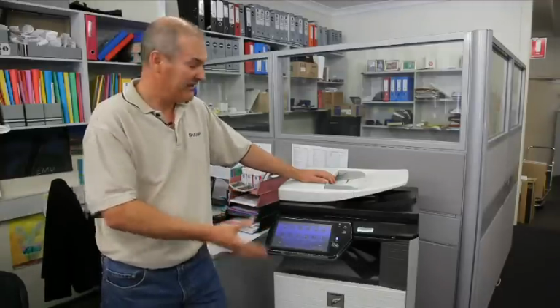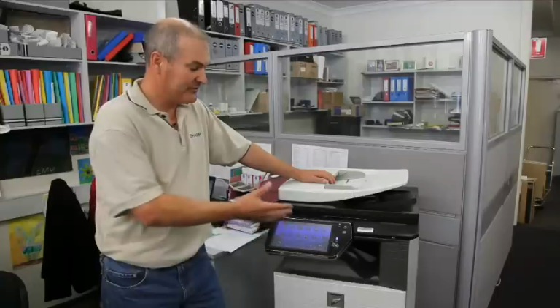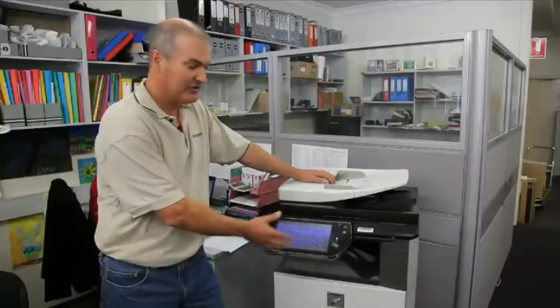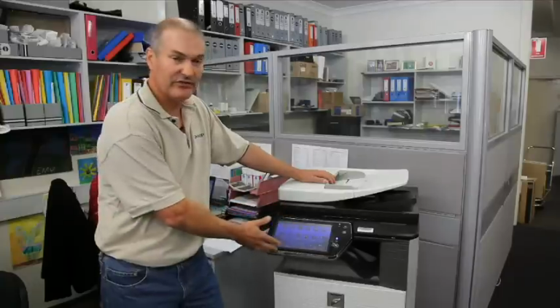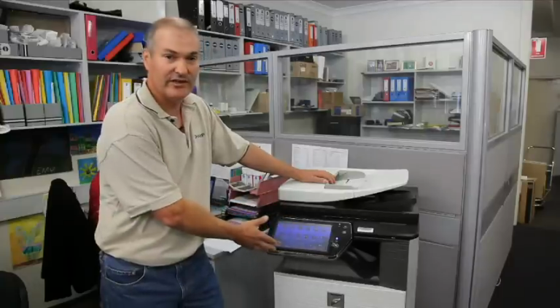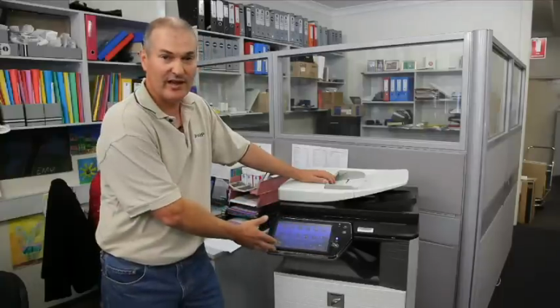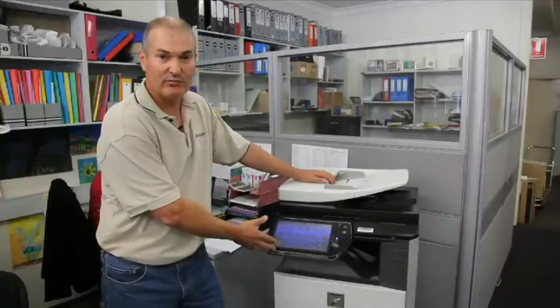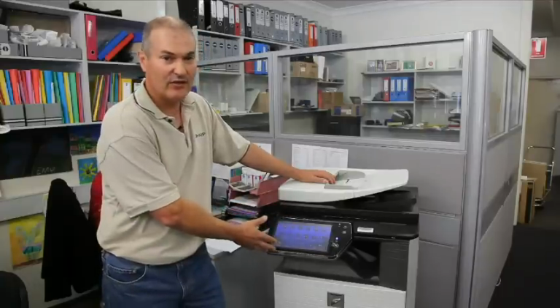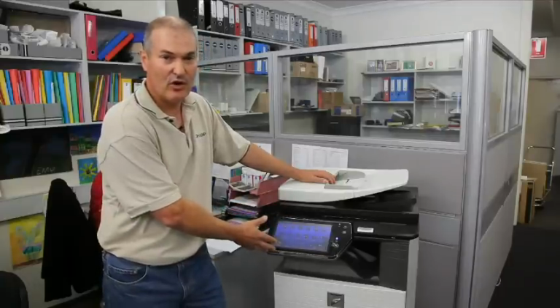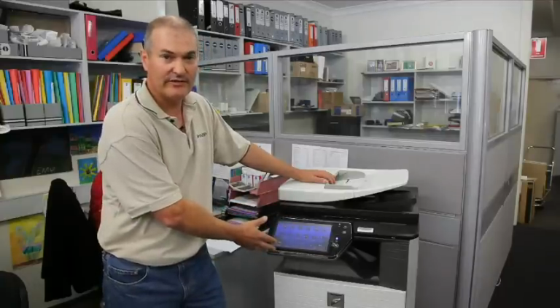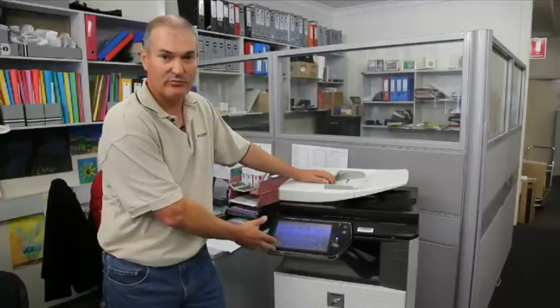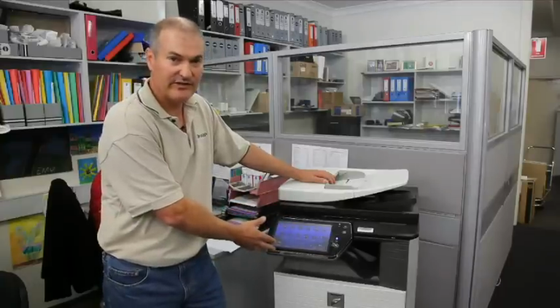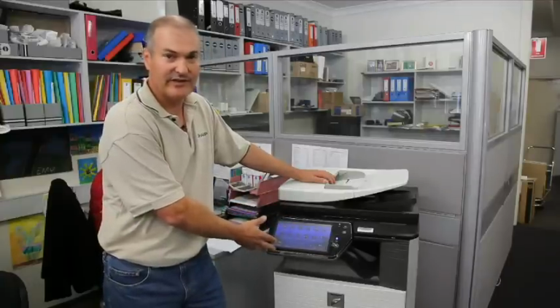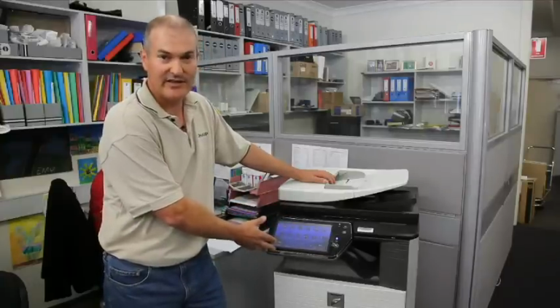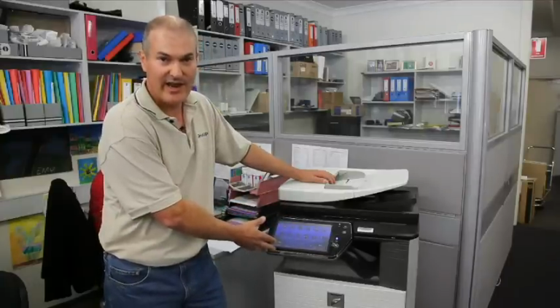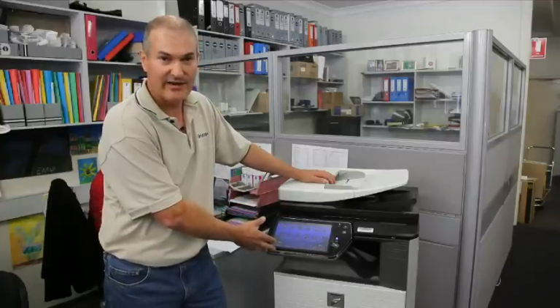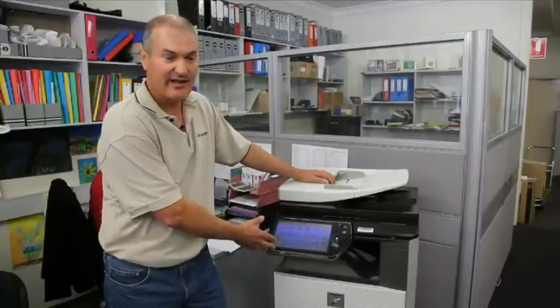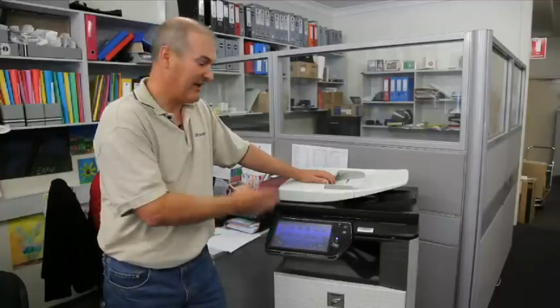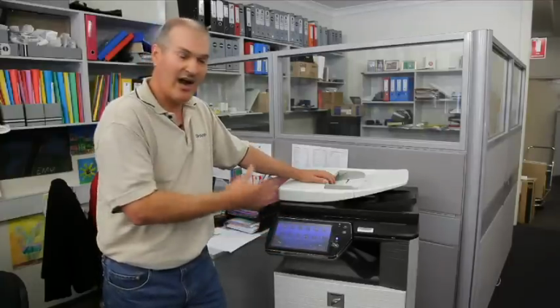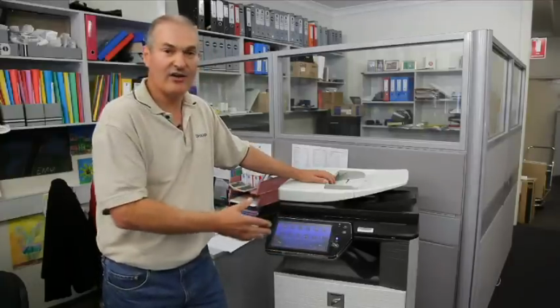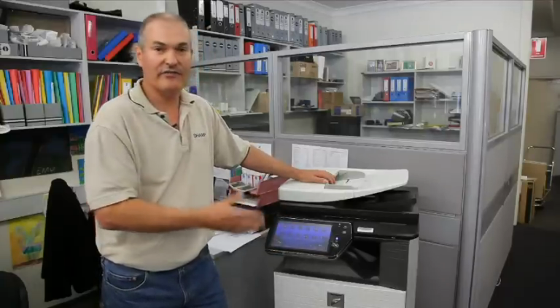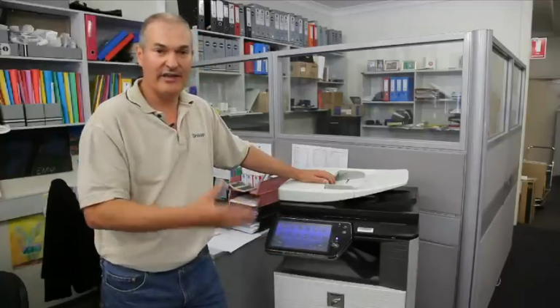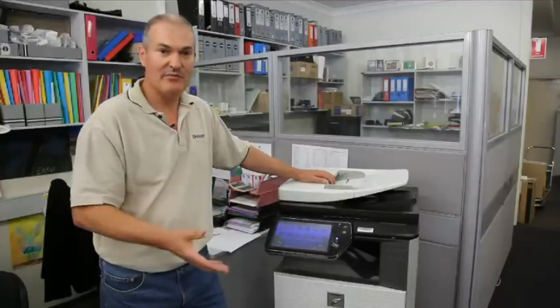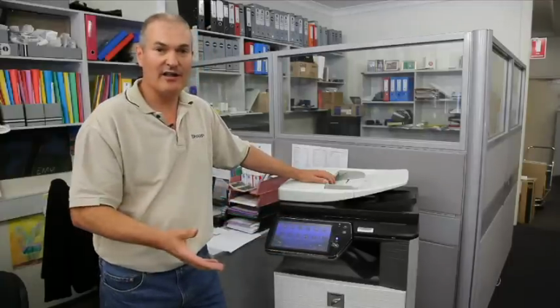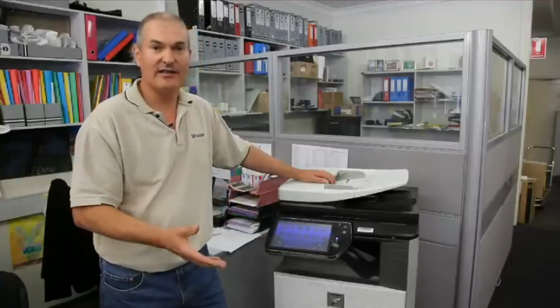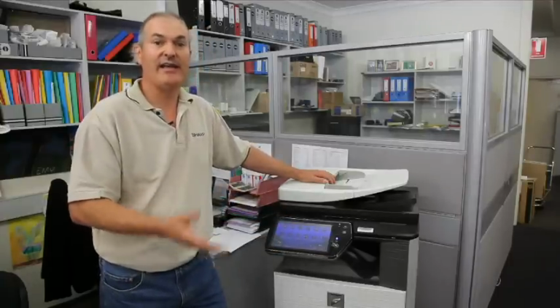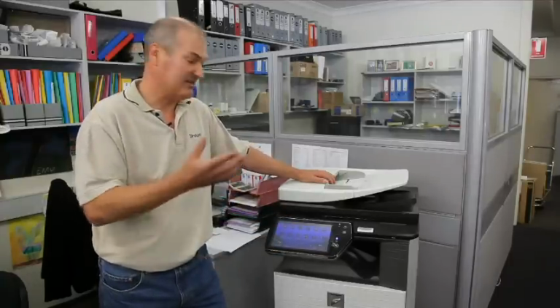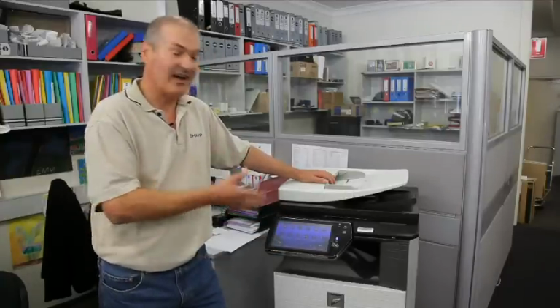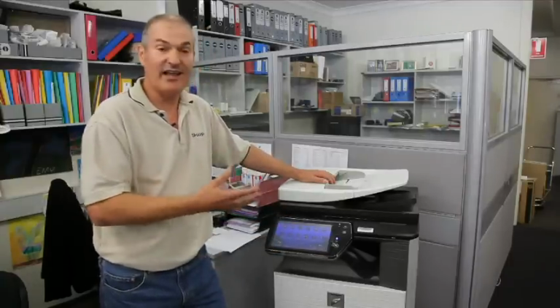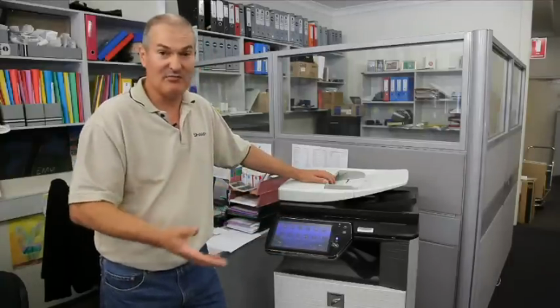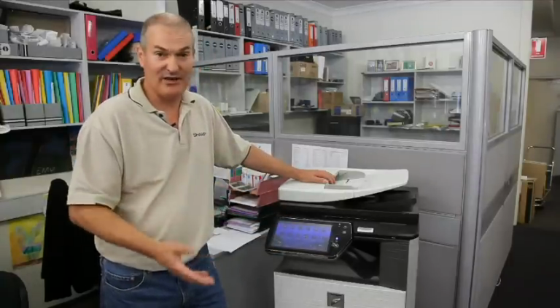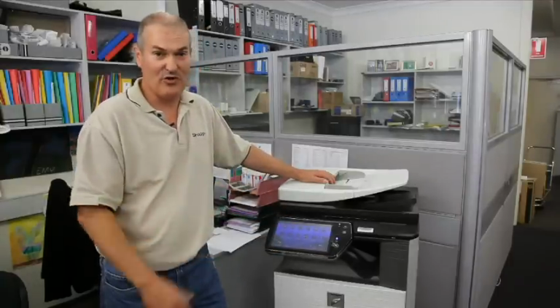These machines are available in colour and black and white — they print, they scan, they archive, and they email.